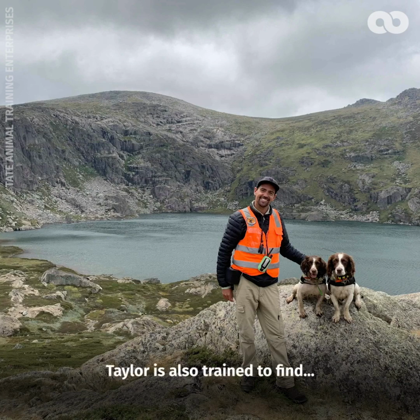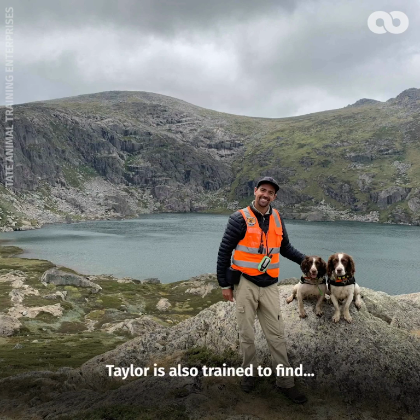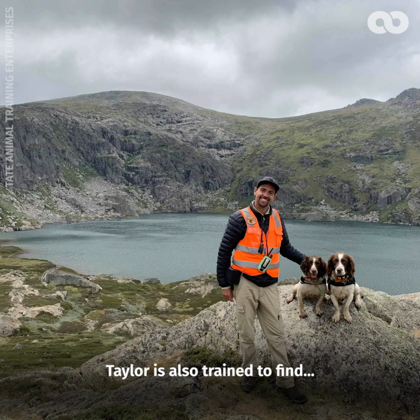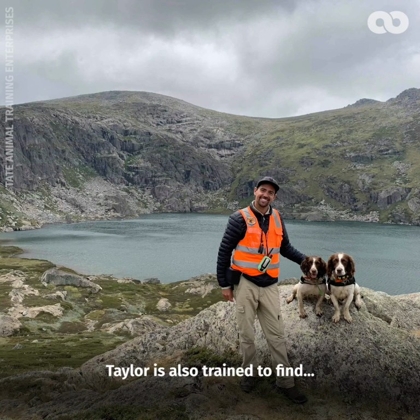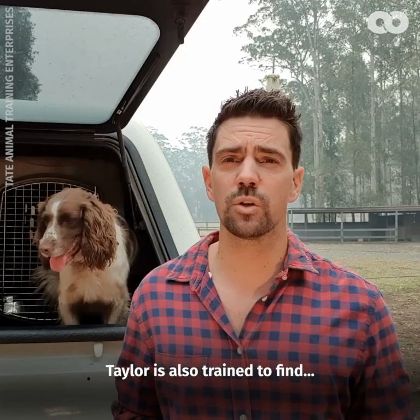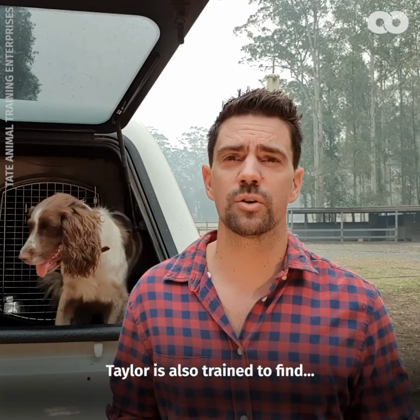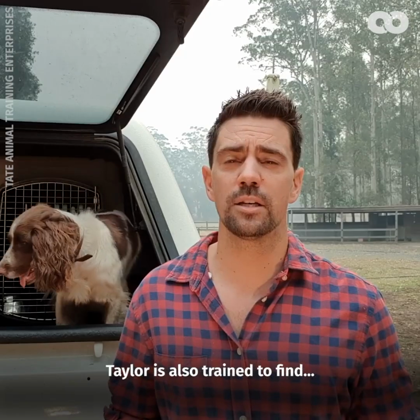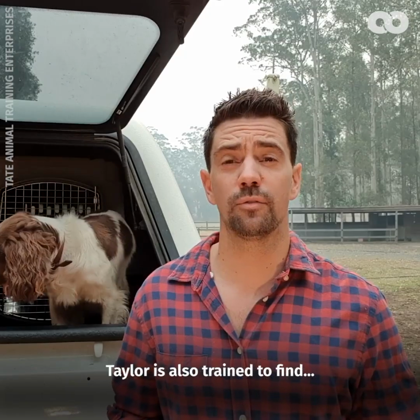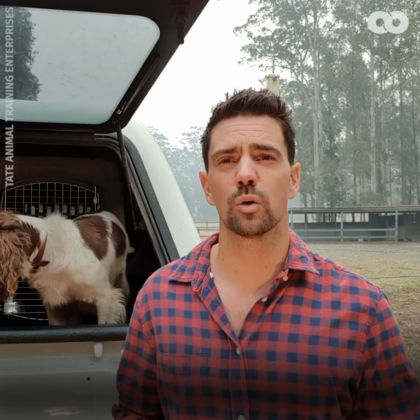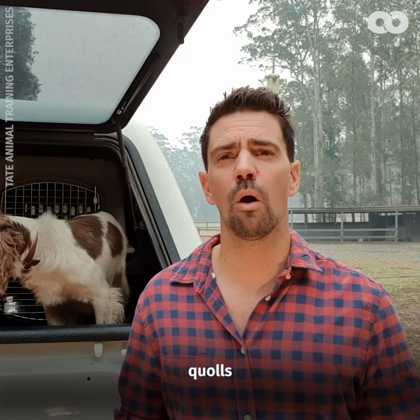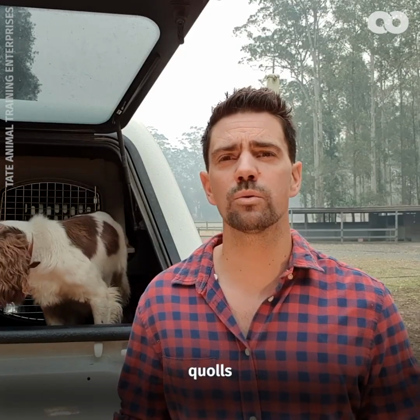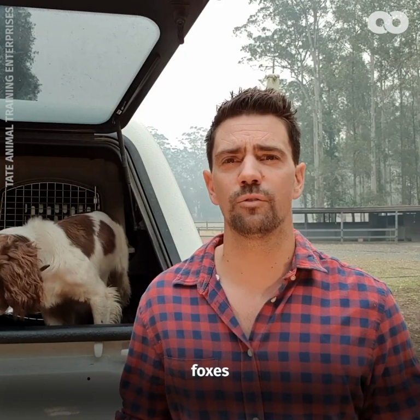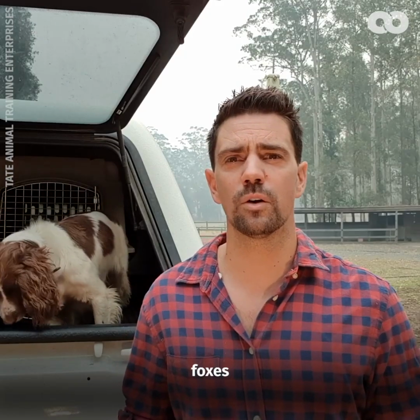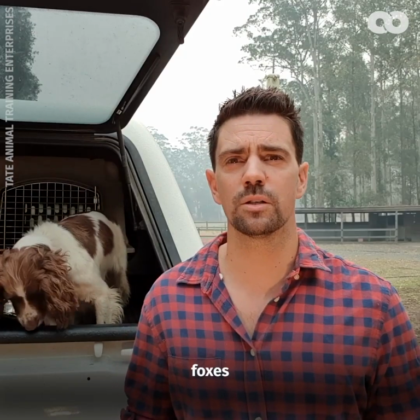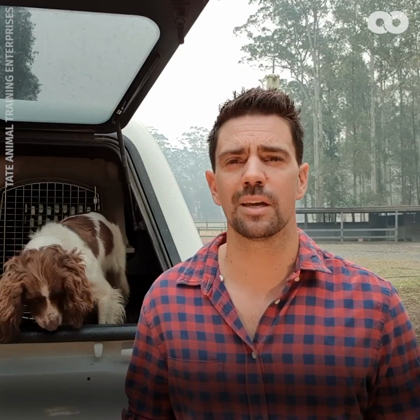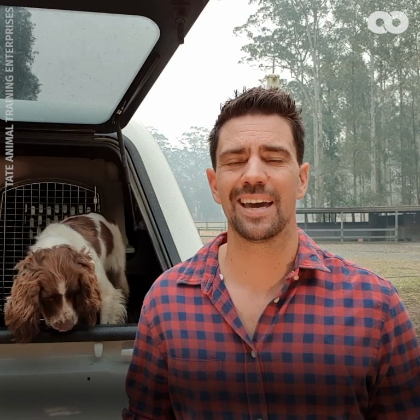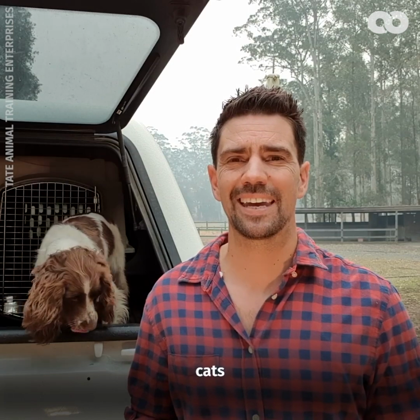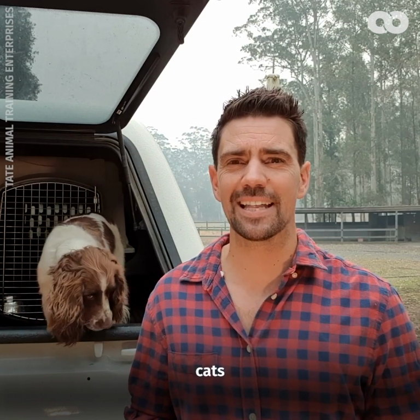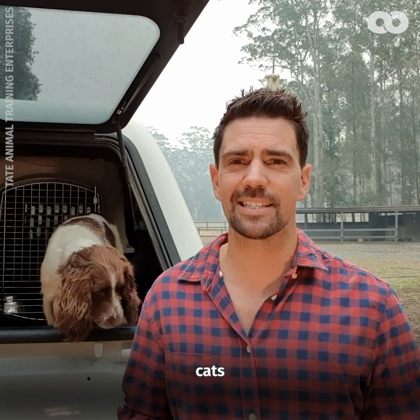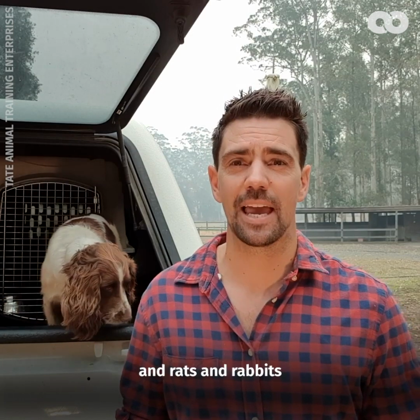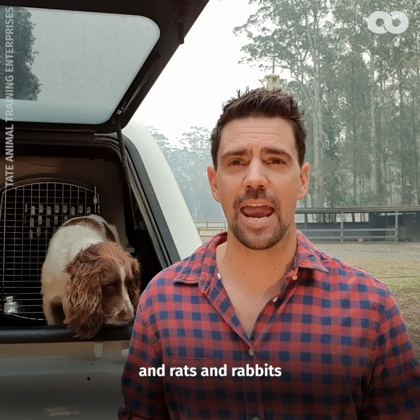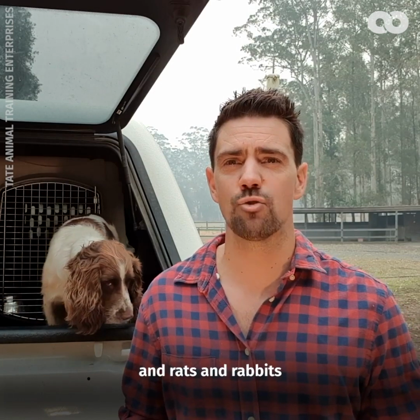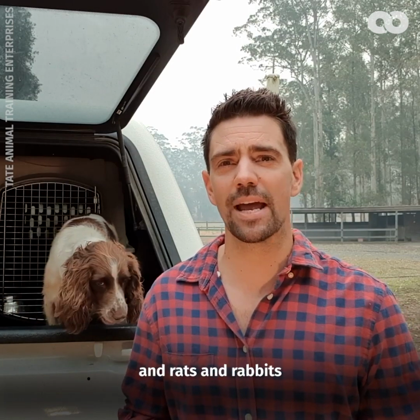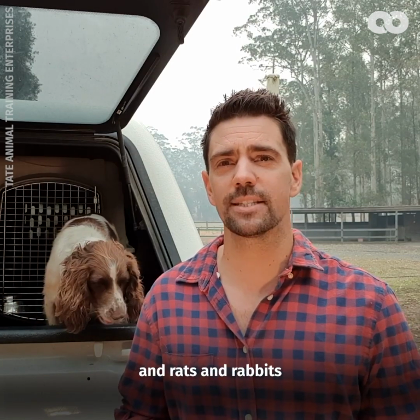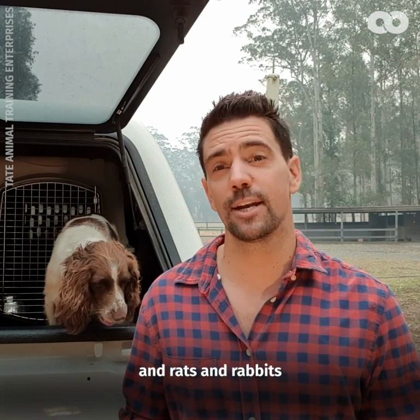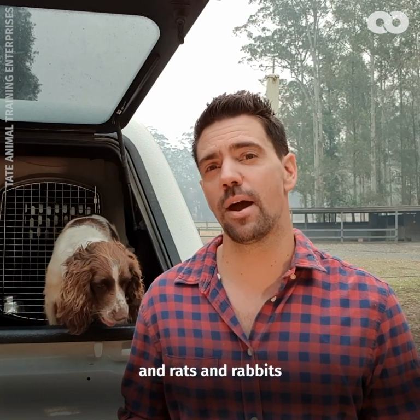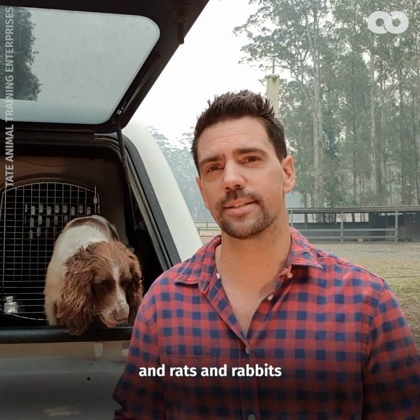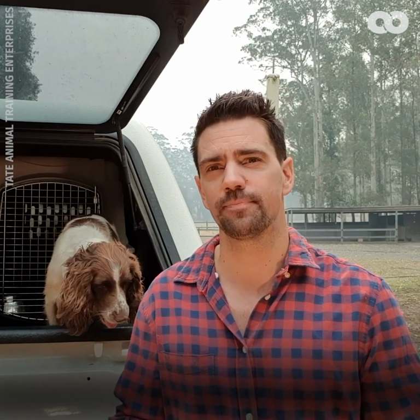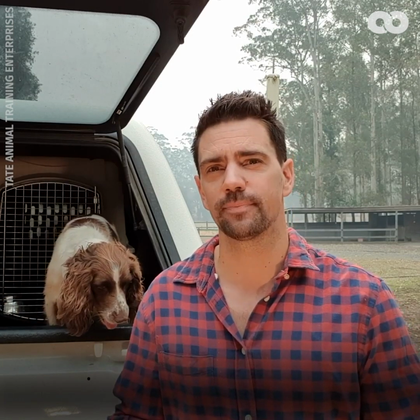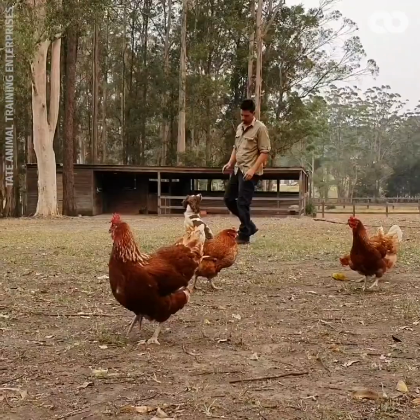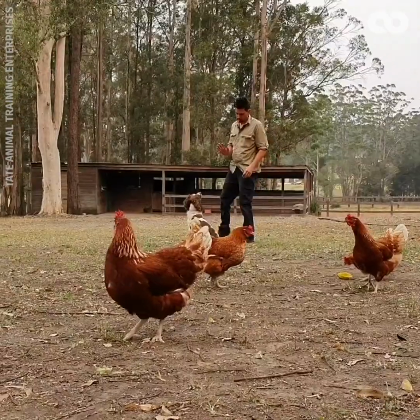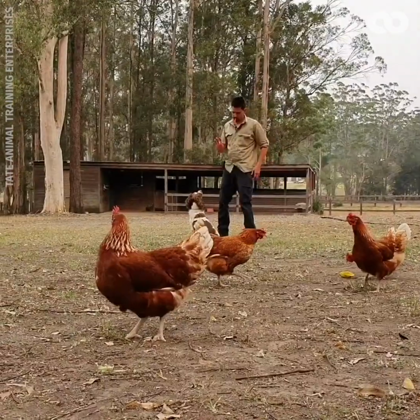Taylor is also trained to find quolls, foxes, cats, and rats and rabbits.